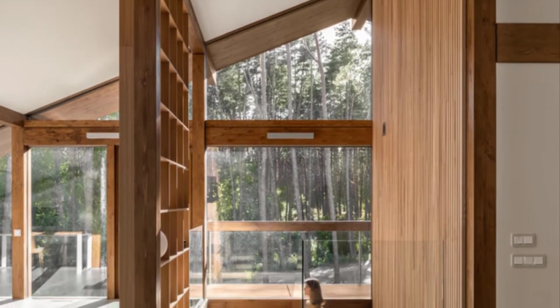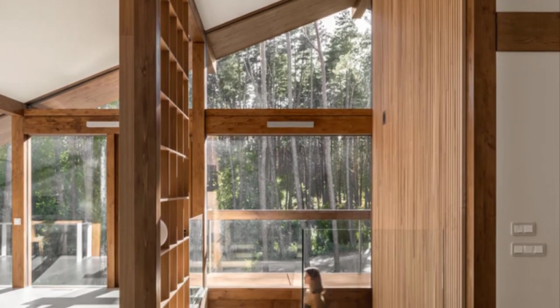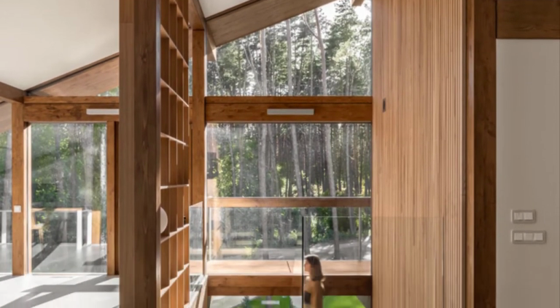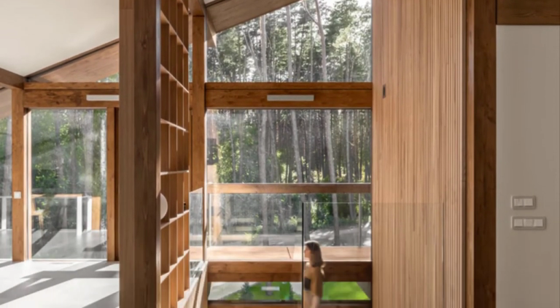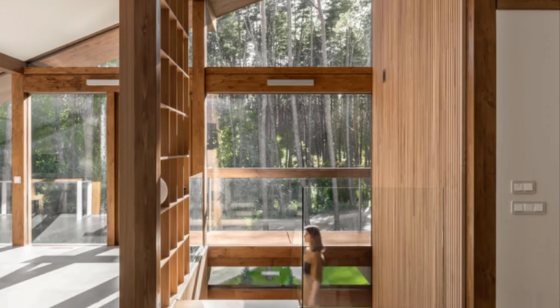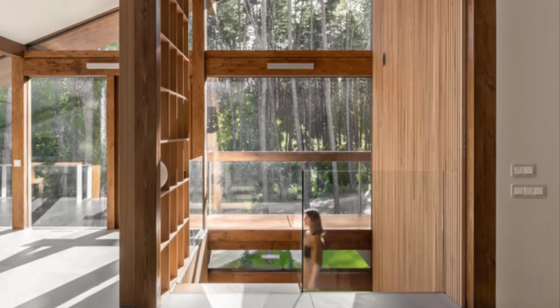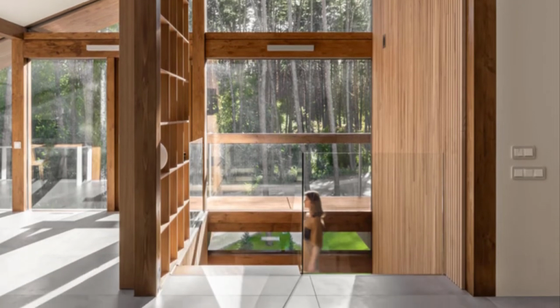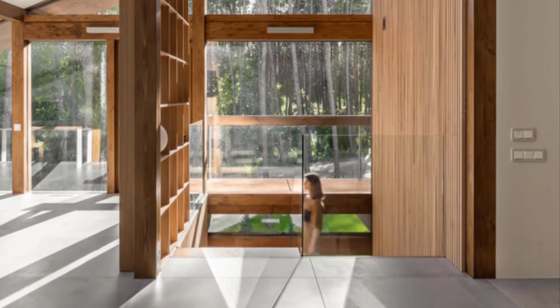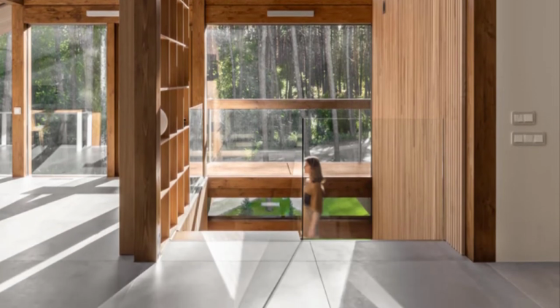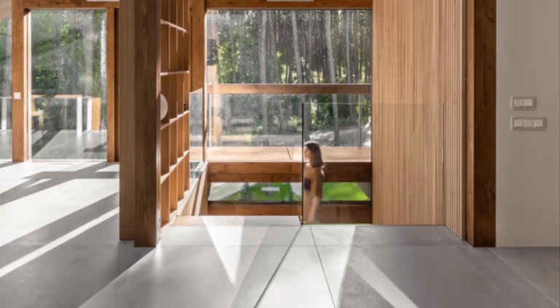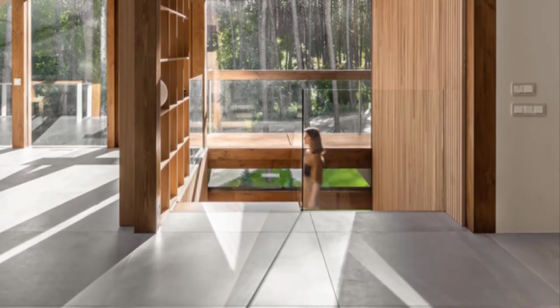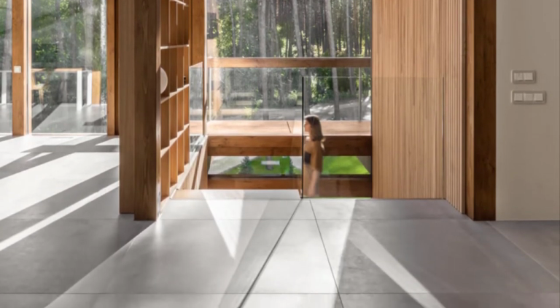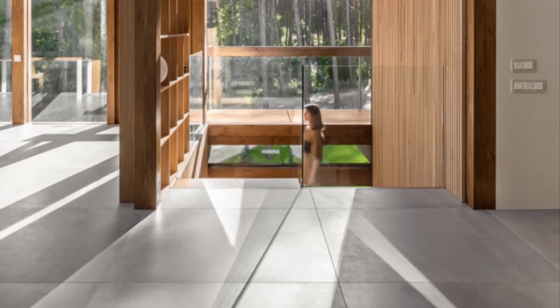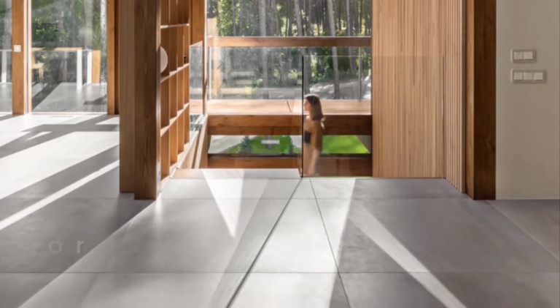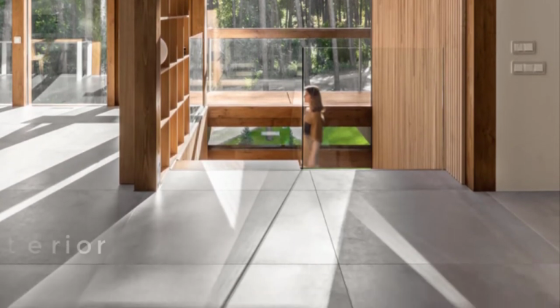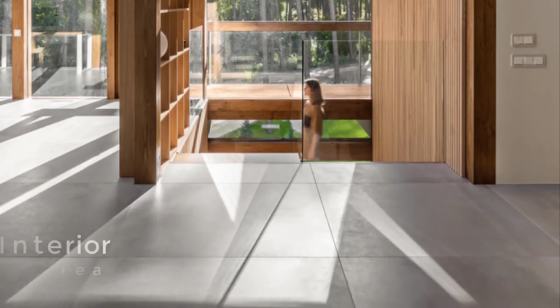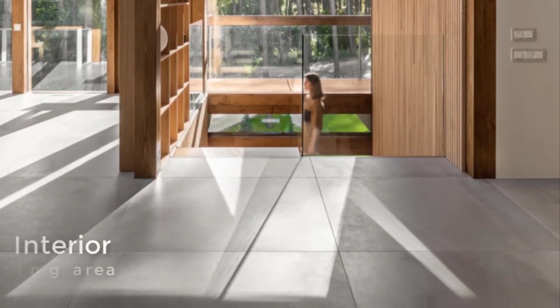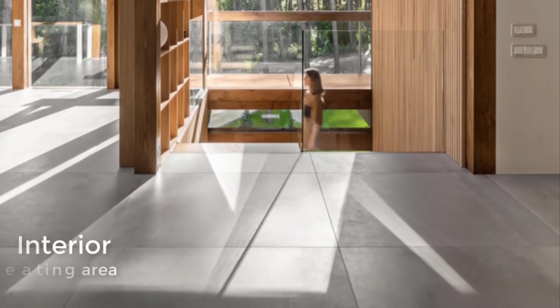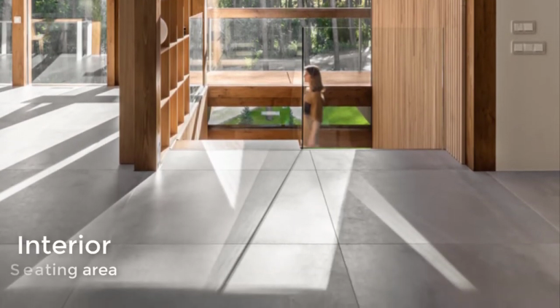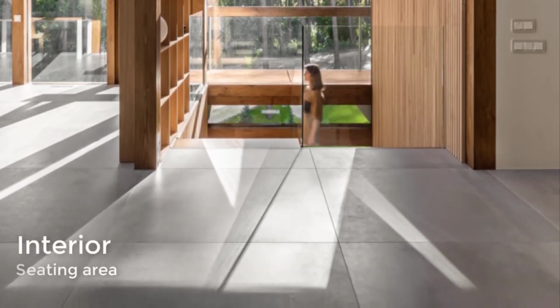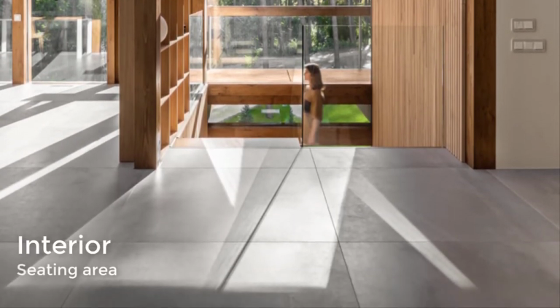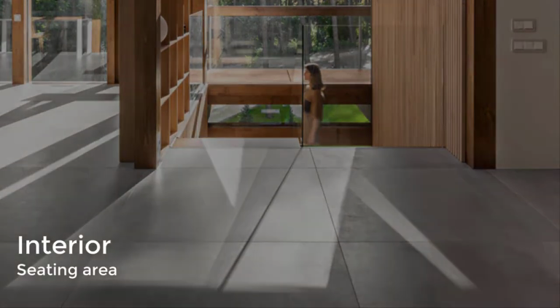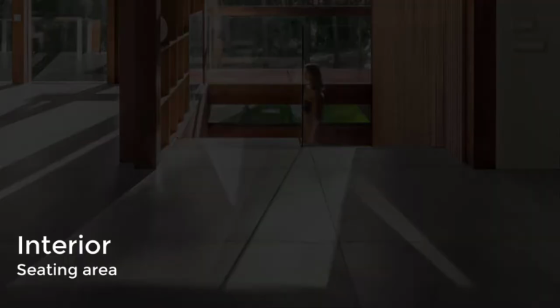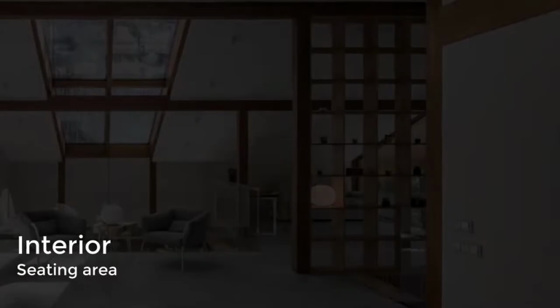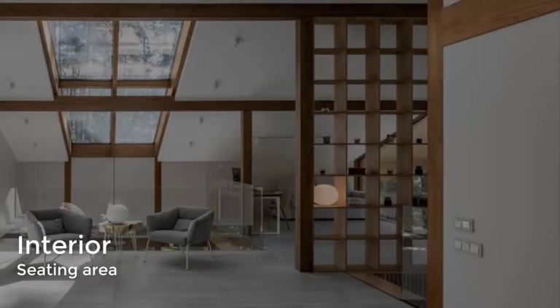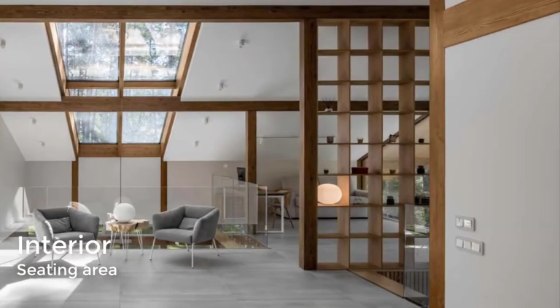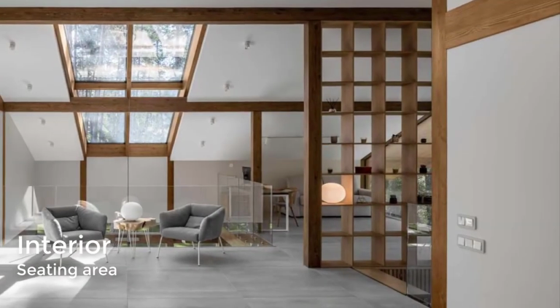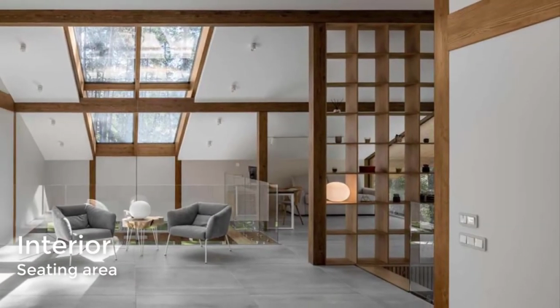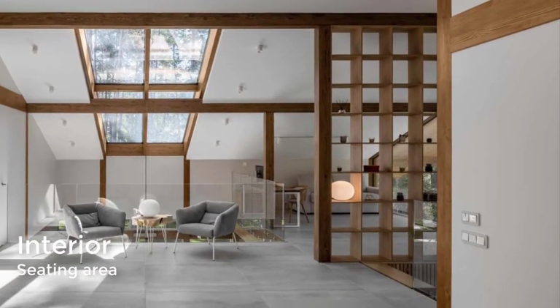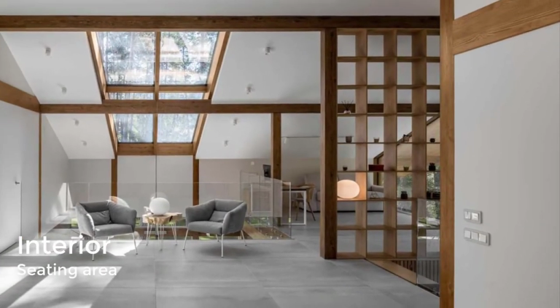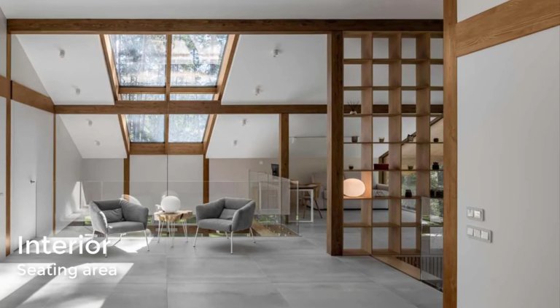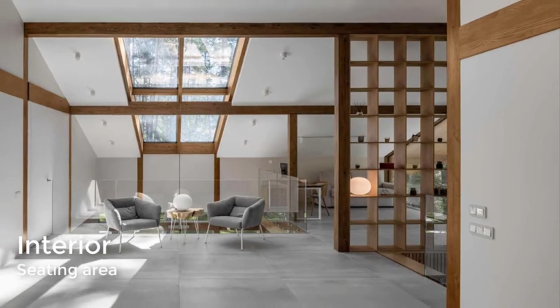At the second floor hall at the top of the stairs, there is an open seating area as well as flush doors and a wood bookshelf.